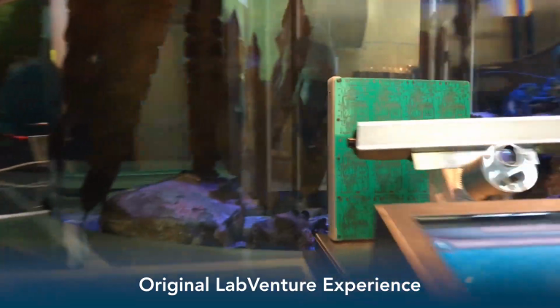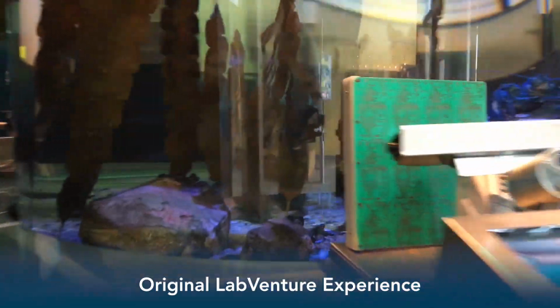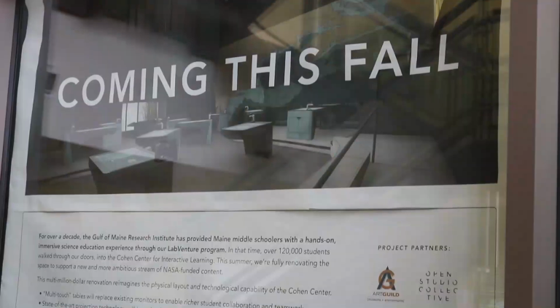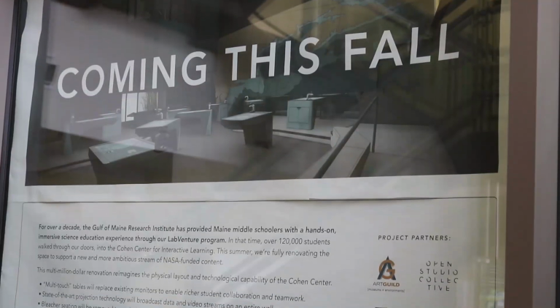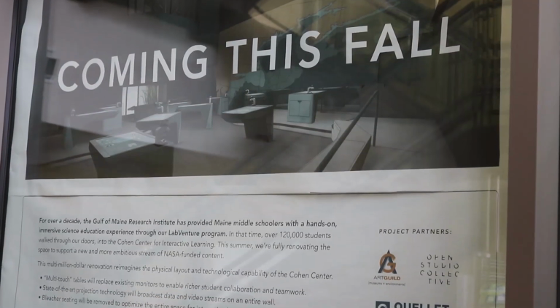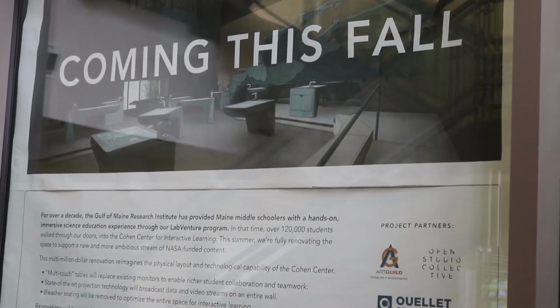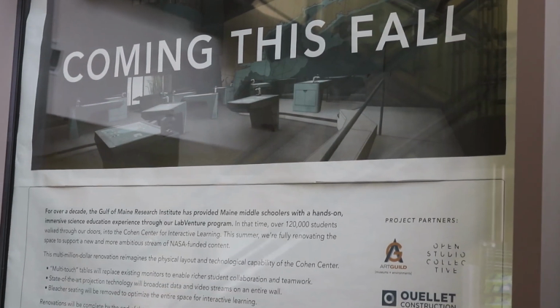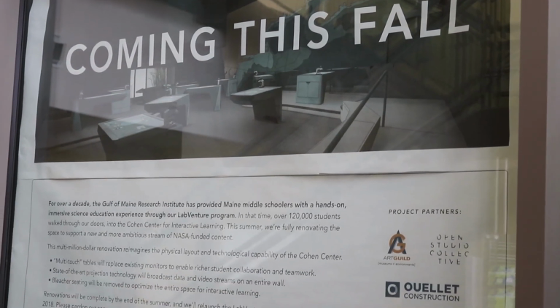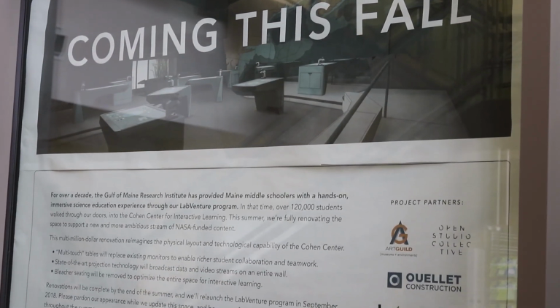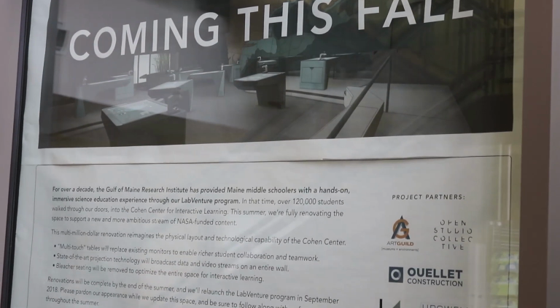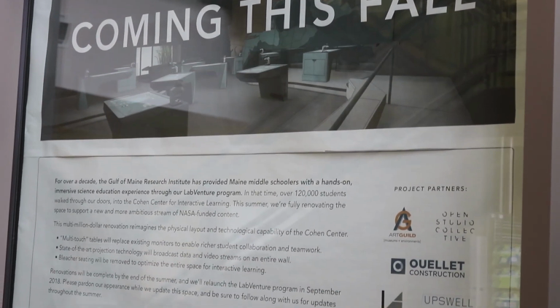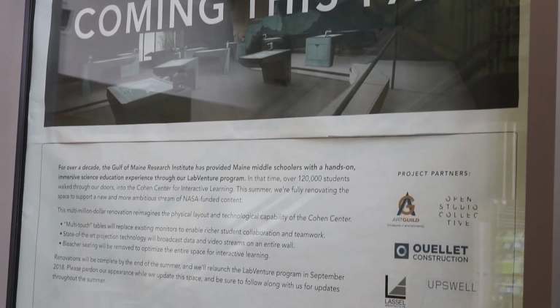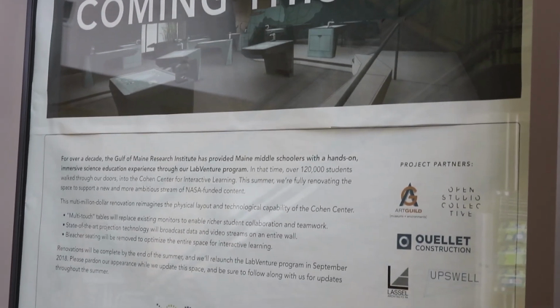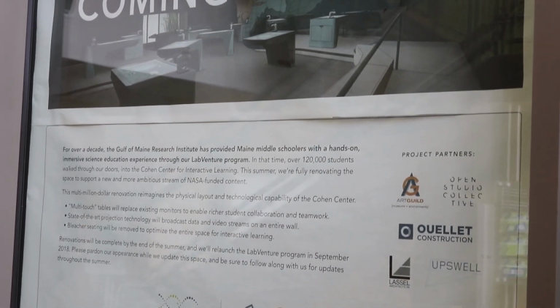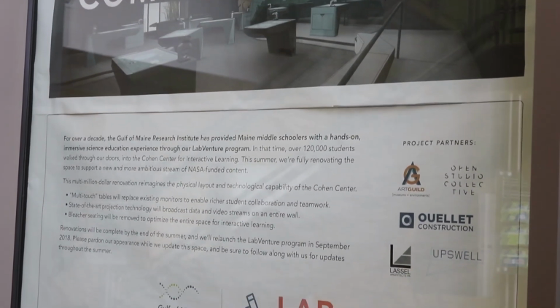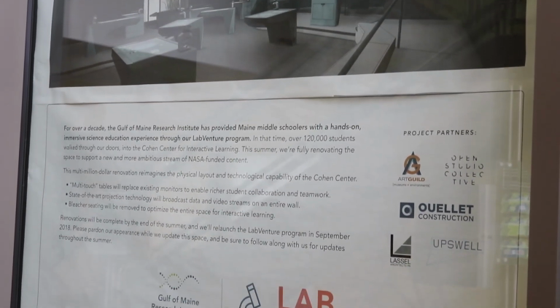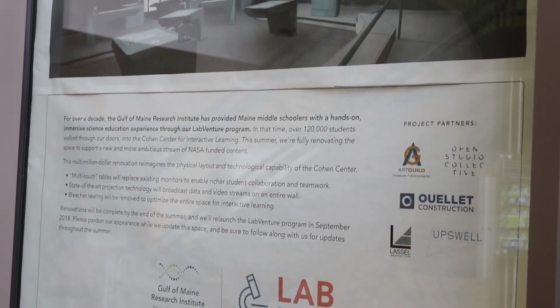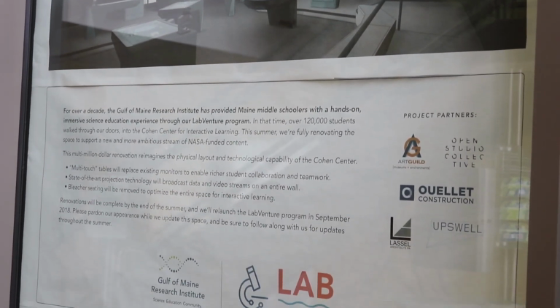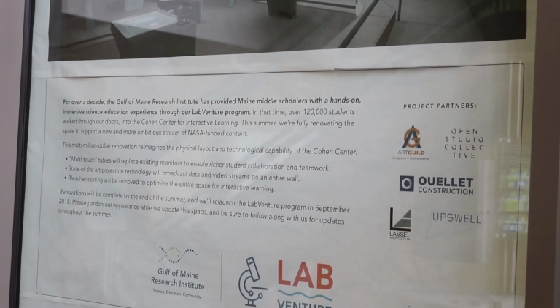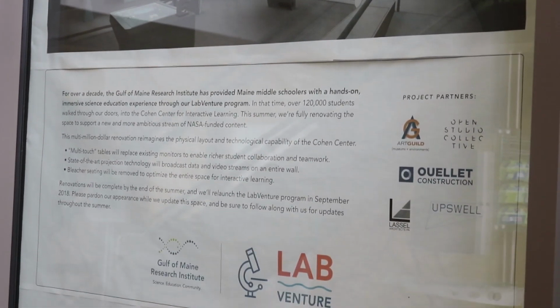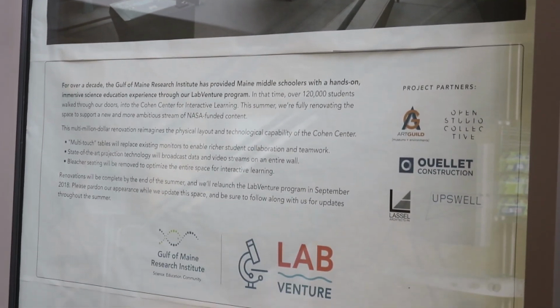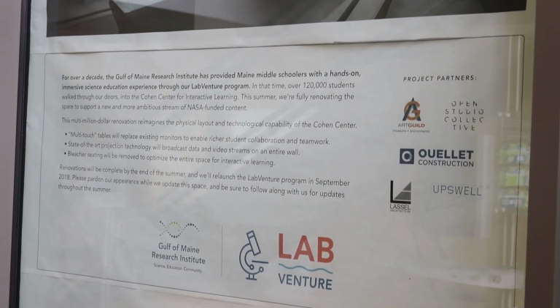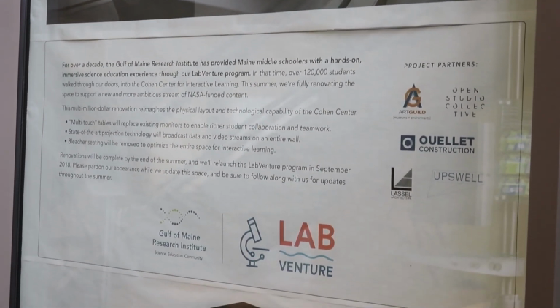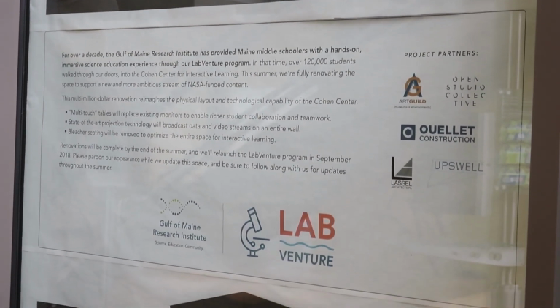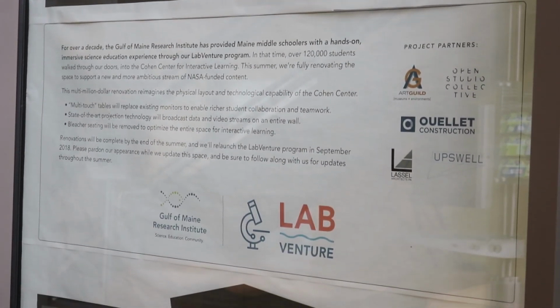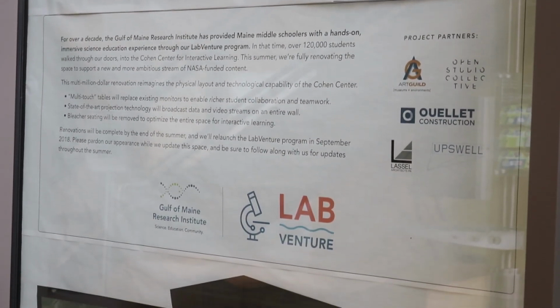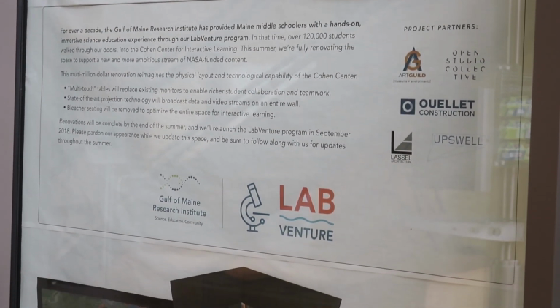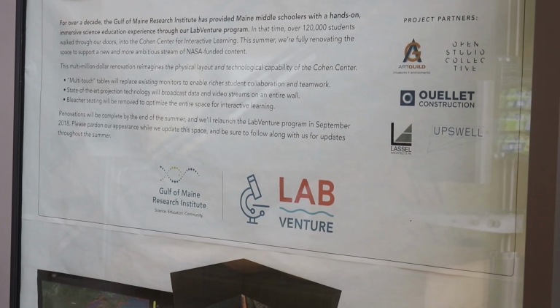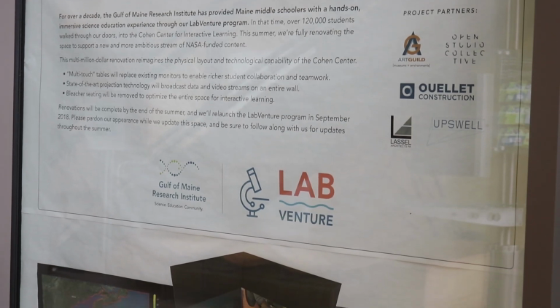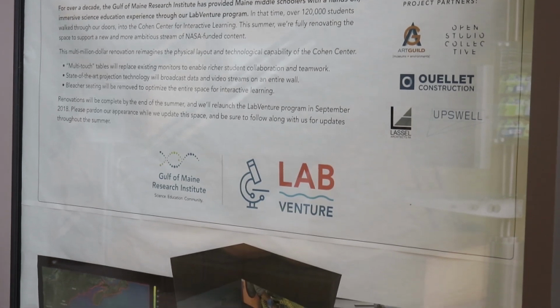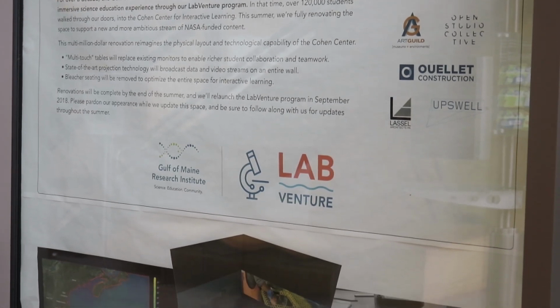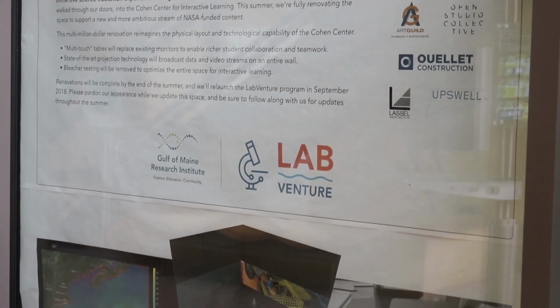This fall, we're celebrating the results of this redesign effort, funded largely by a breakthrough grant from NASA.